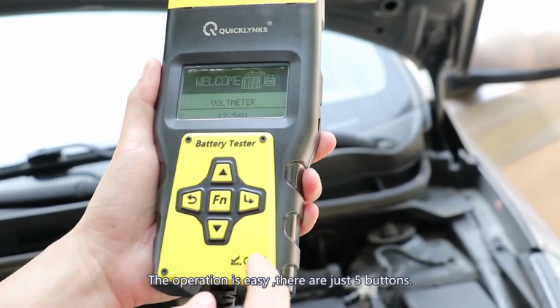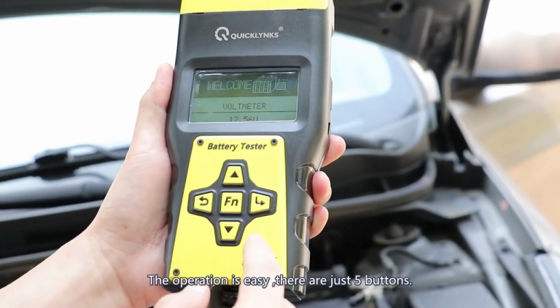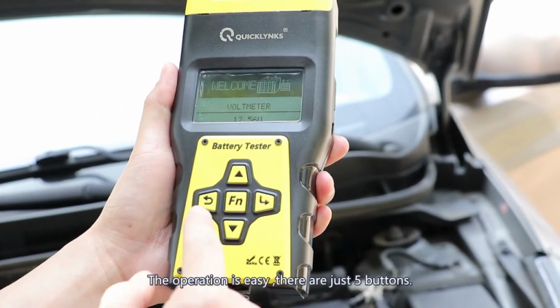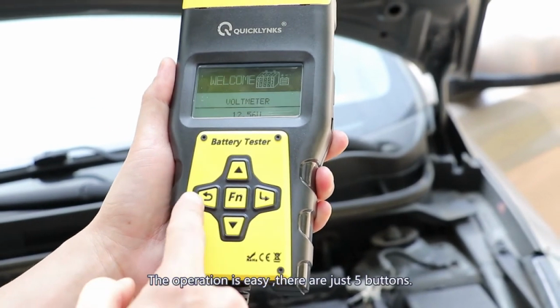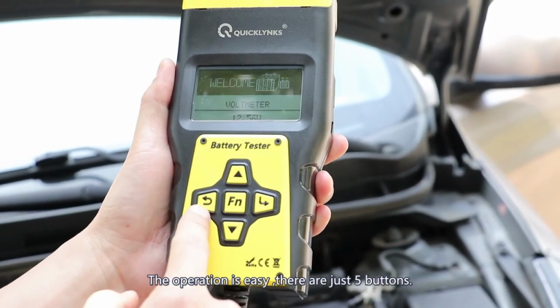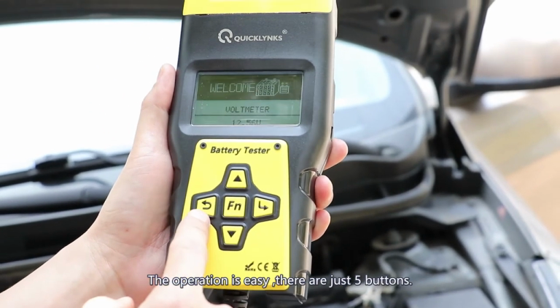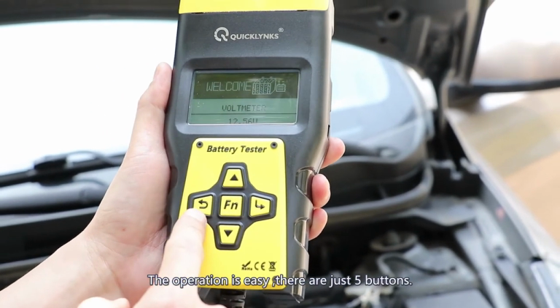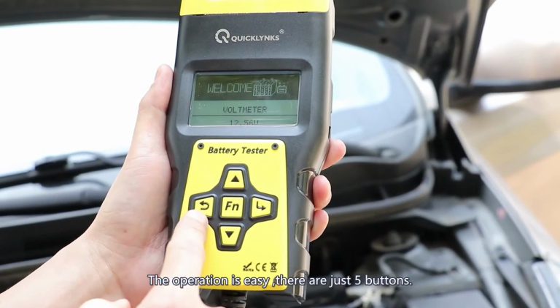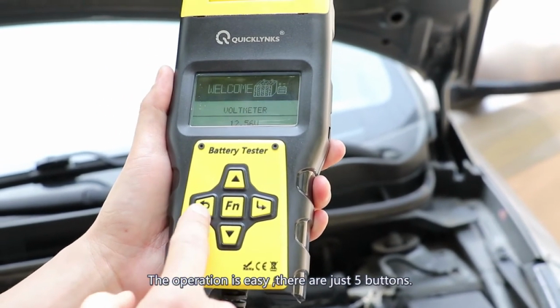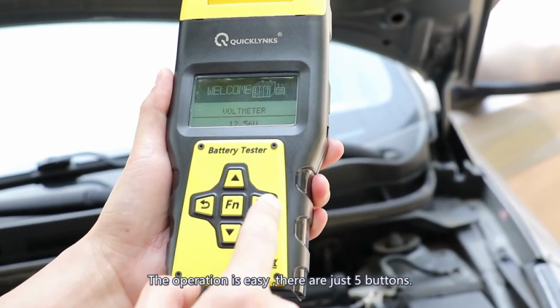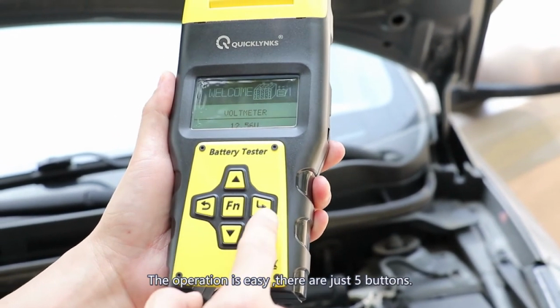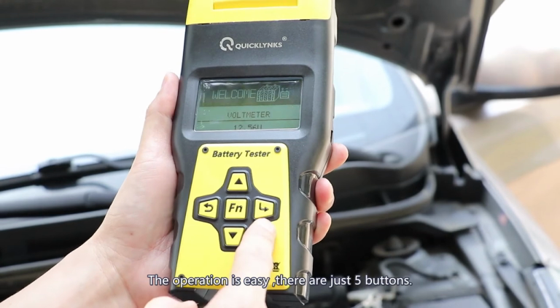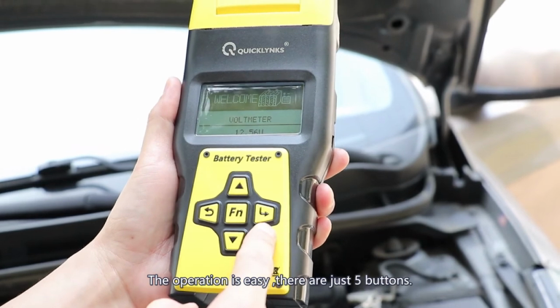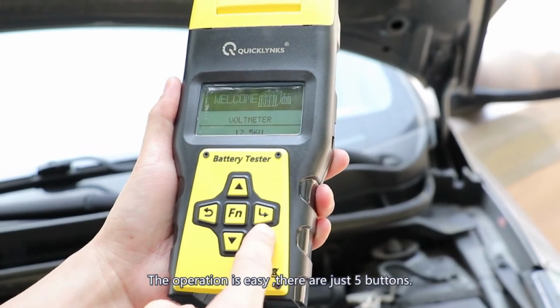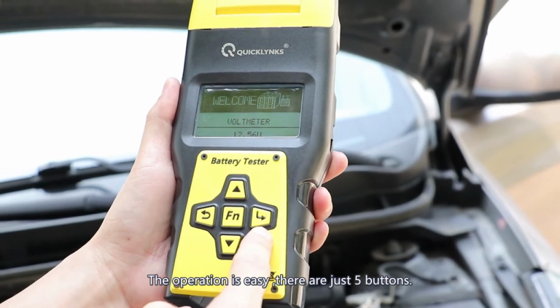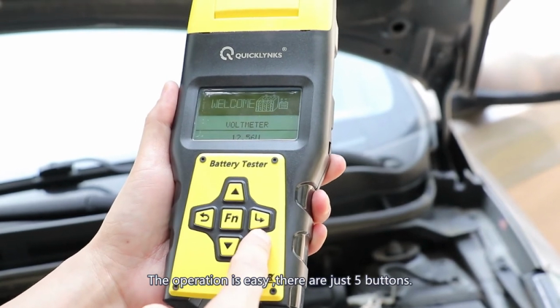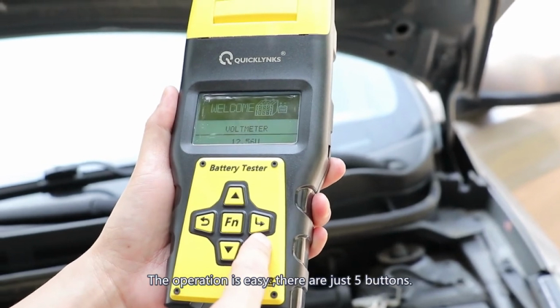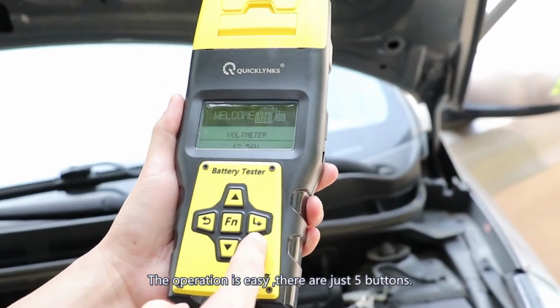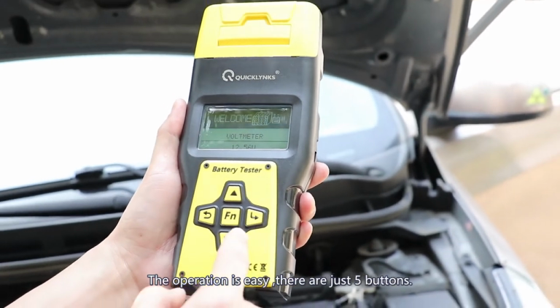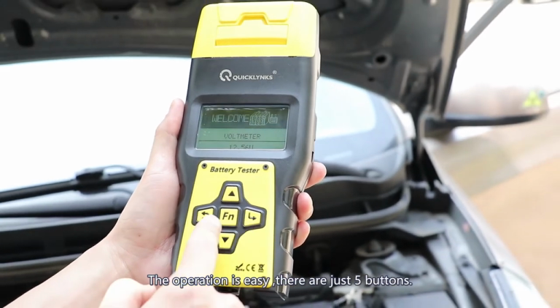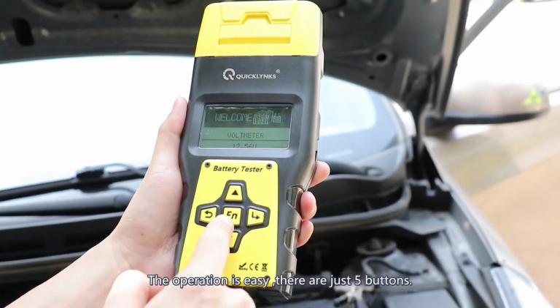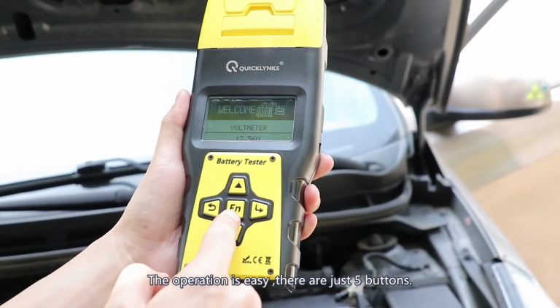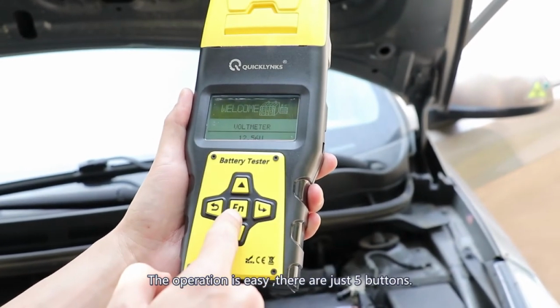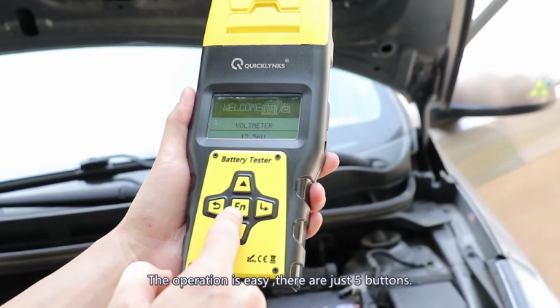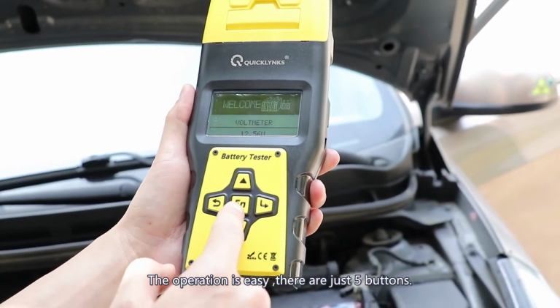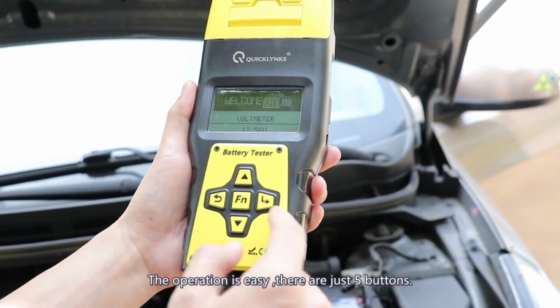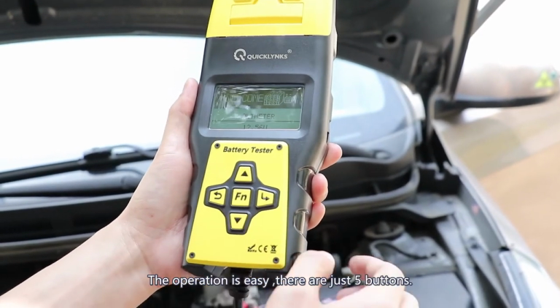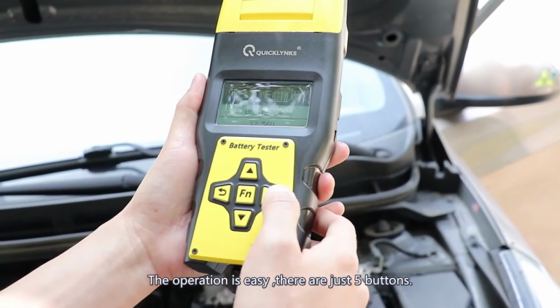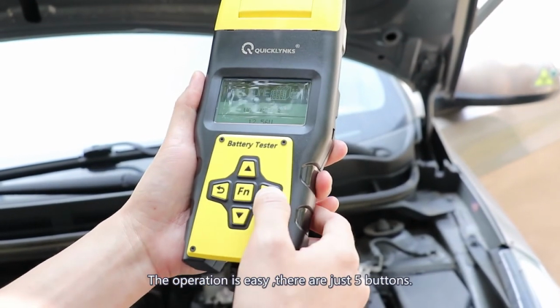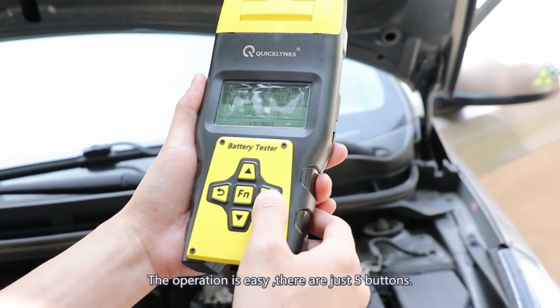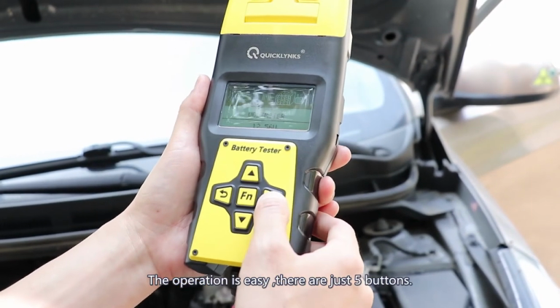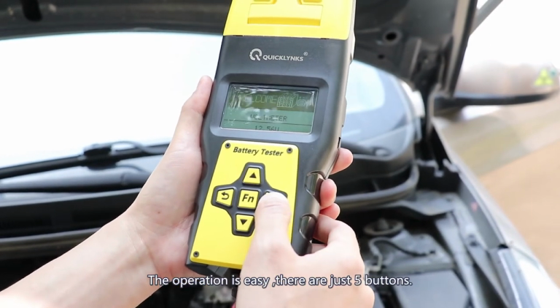So this is the return, this is enter, and this is a shortcut. So let's enter.